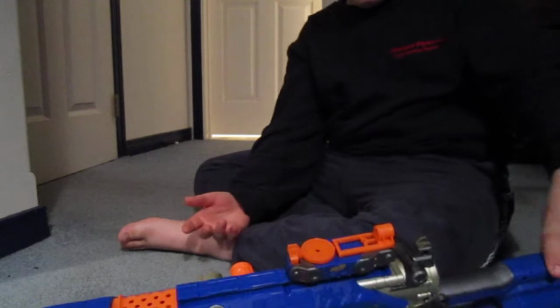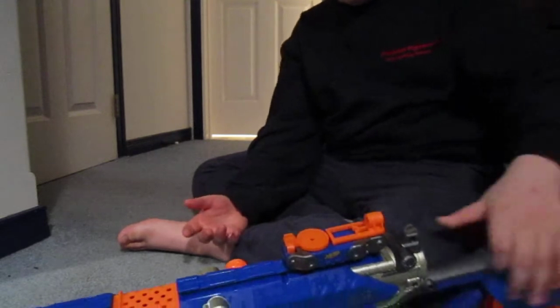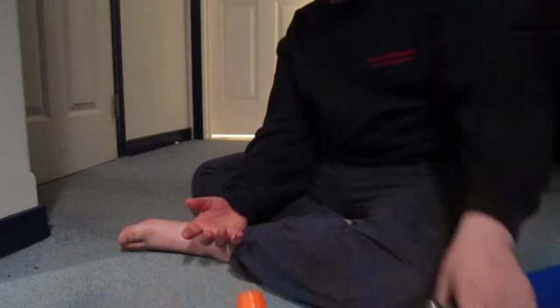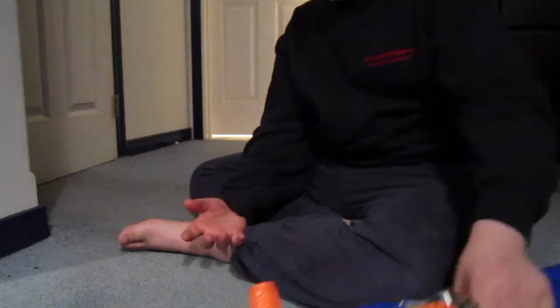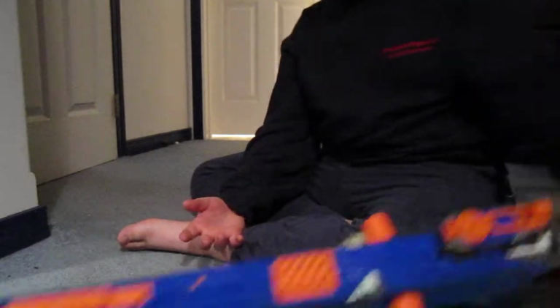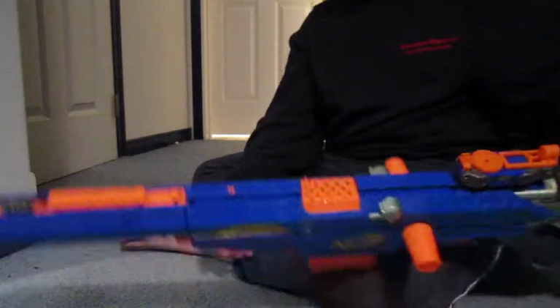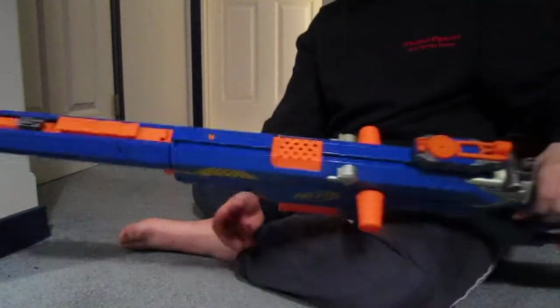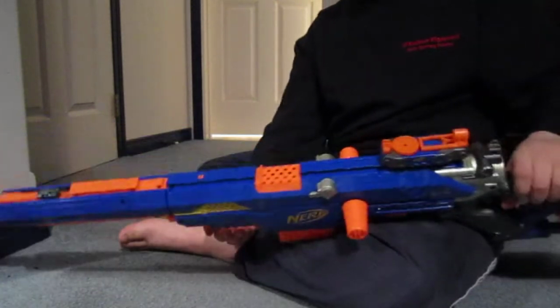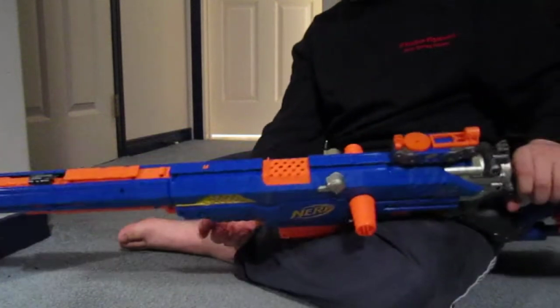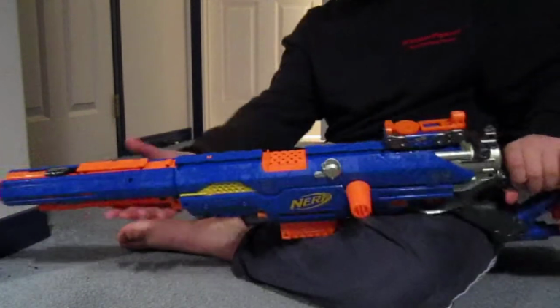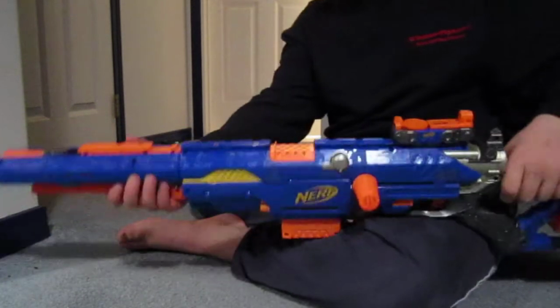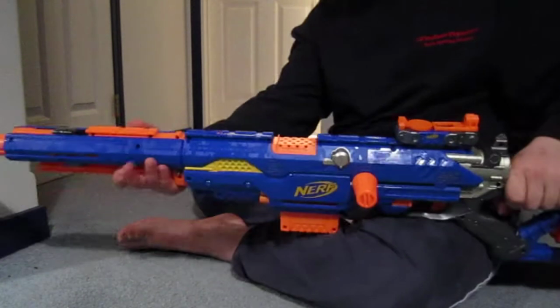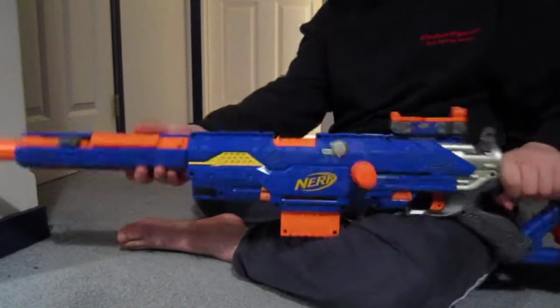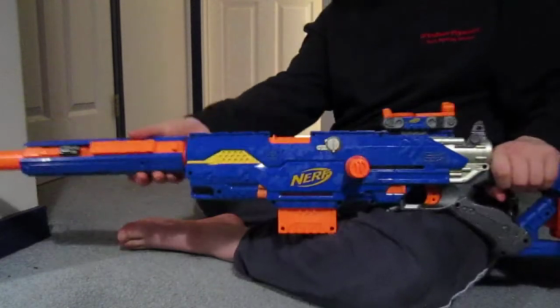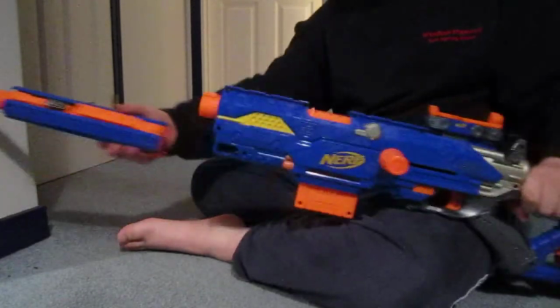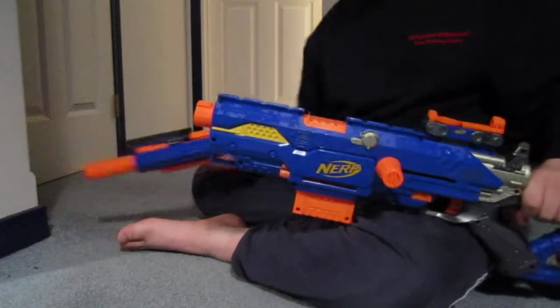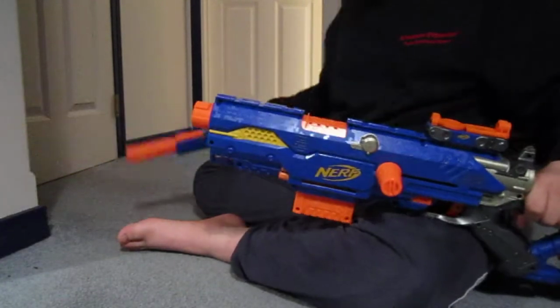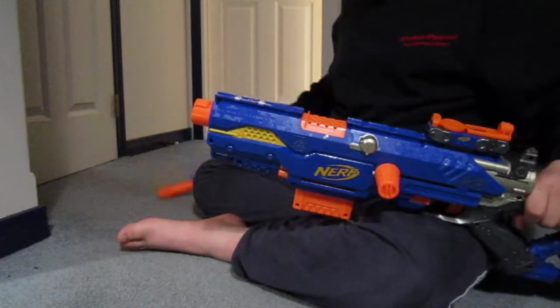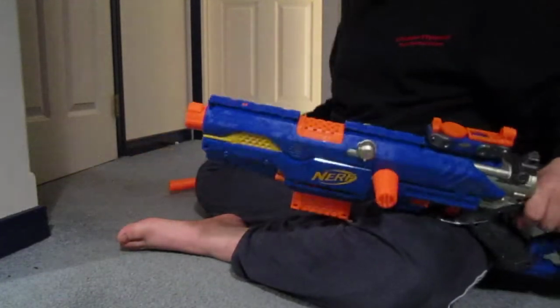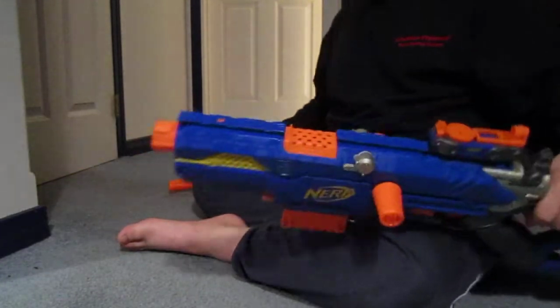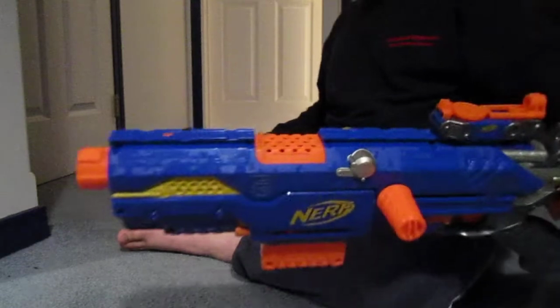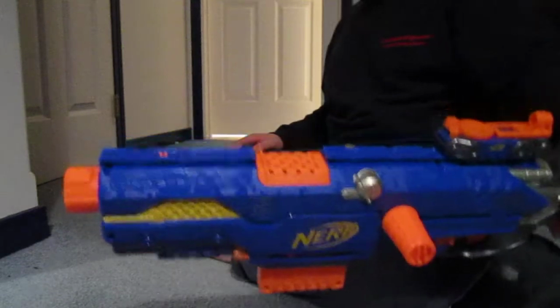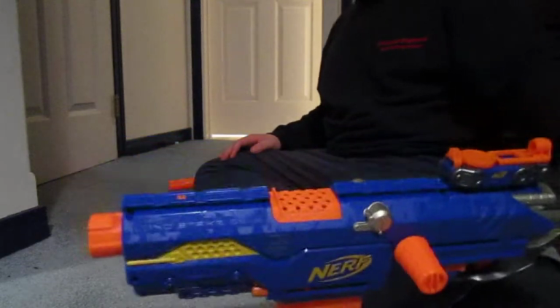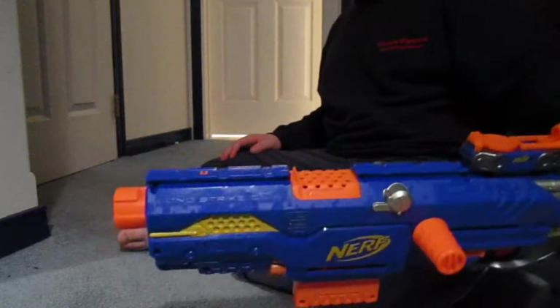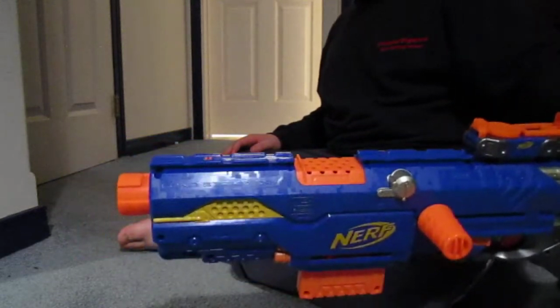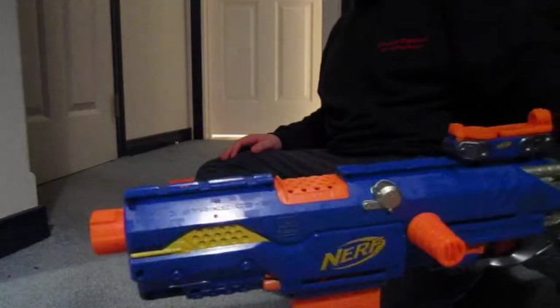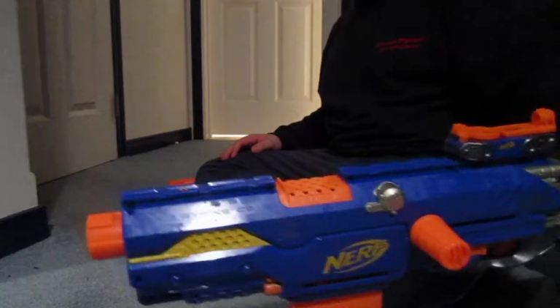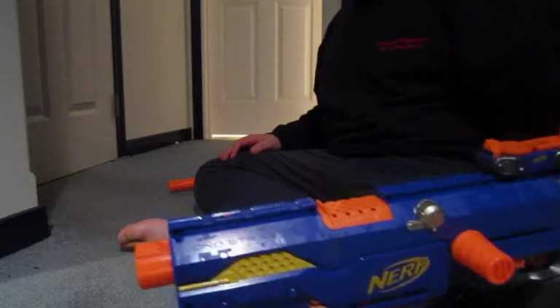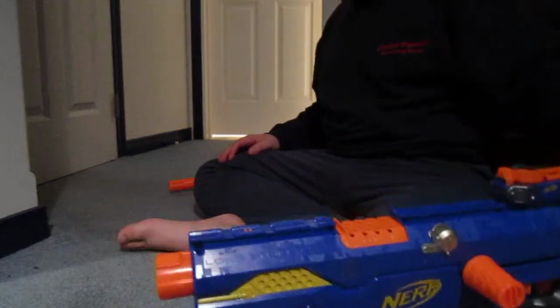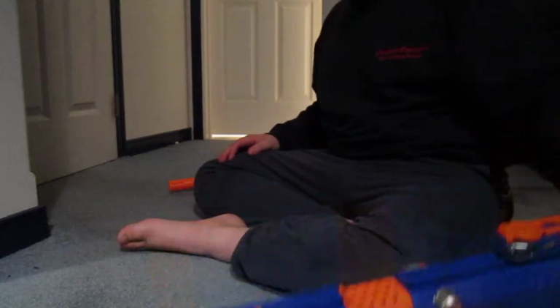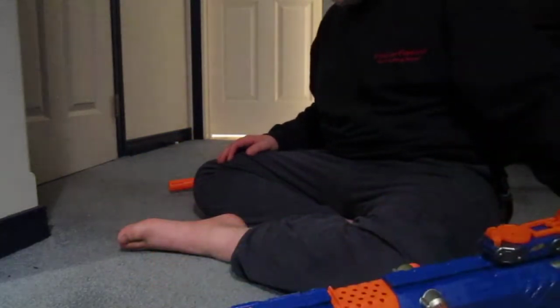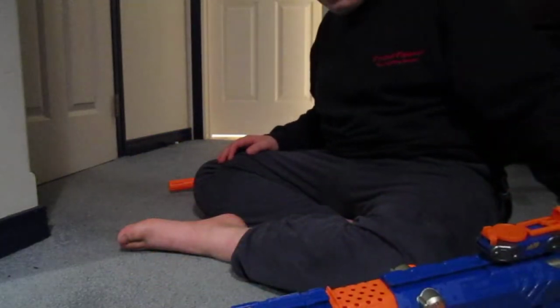Yeah, this is a gun that I really like. It shoots a lot farther when you're holding it upright like this, but it's not as accurate.